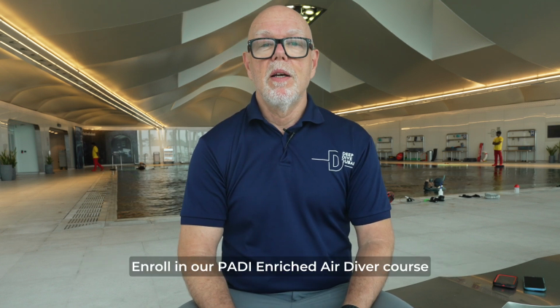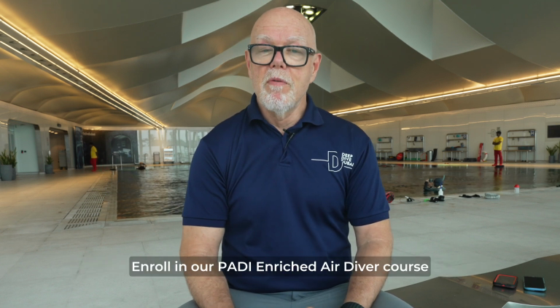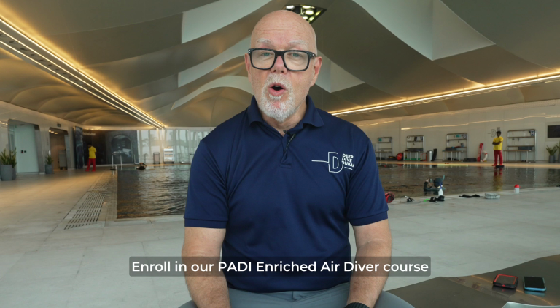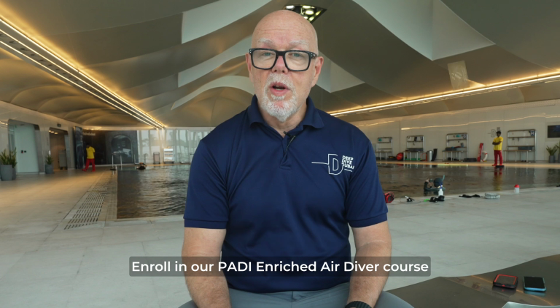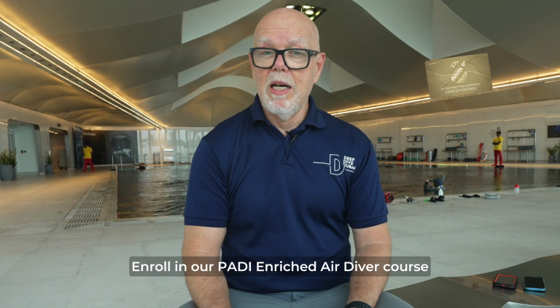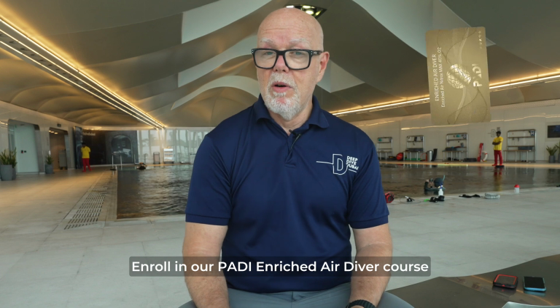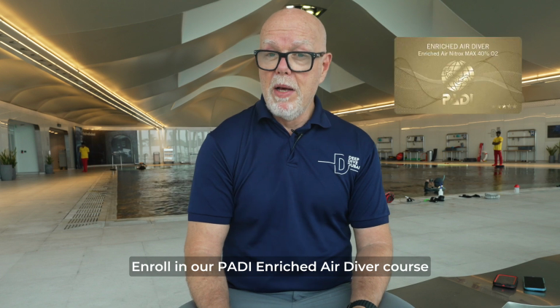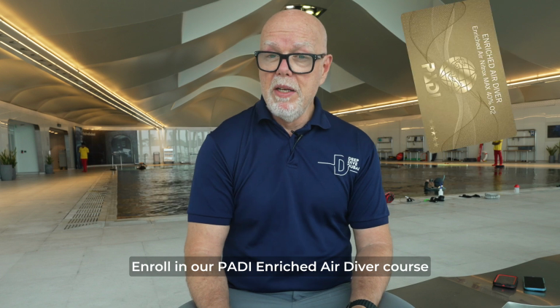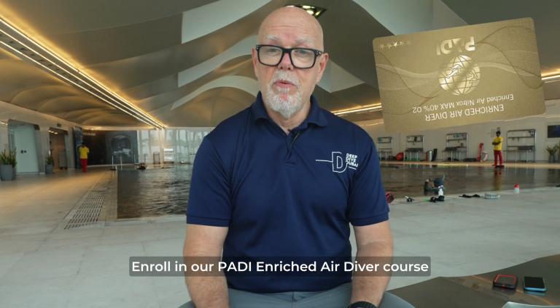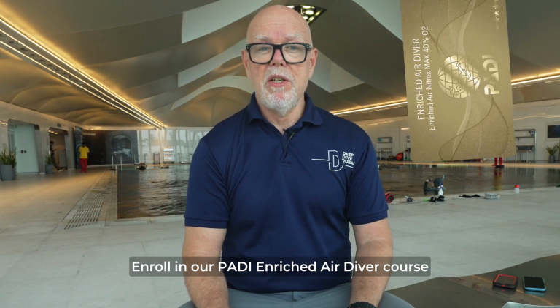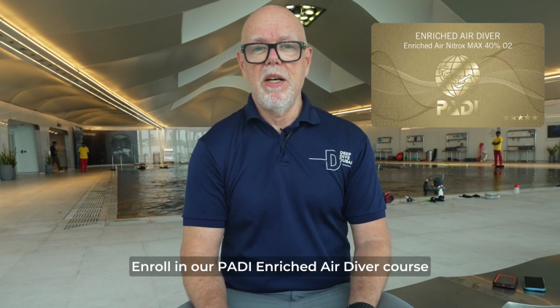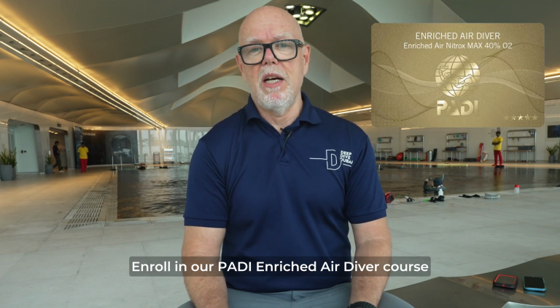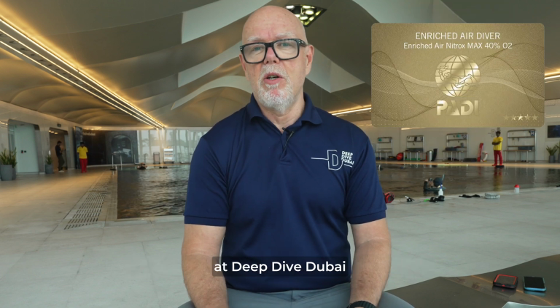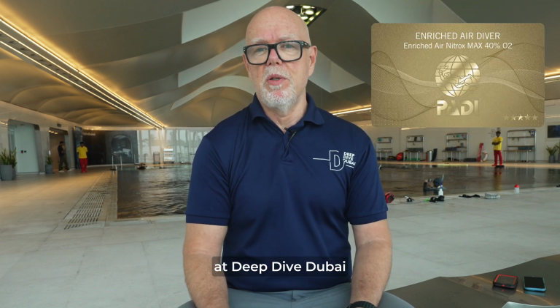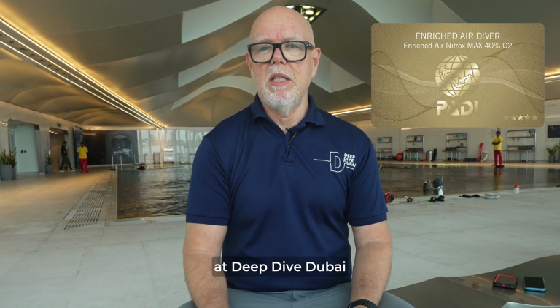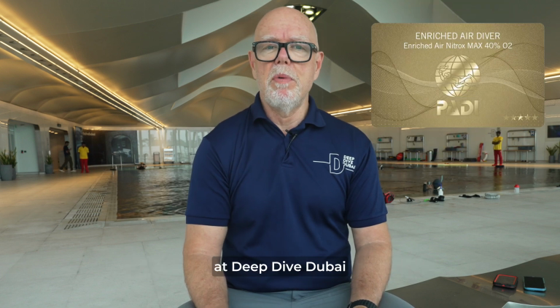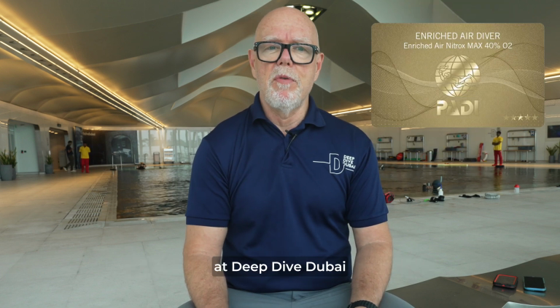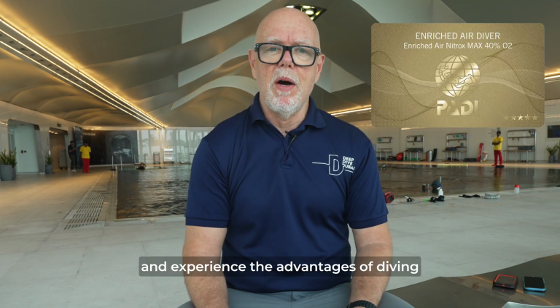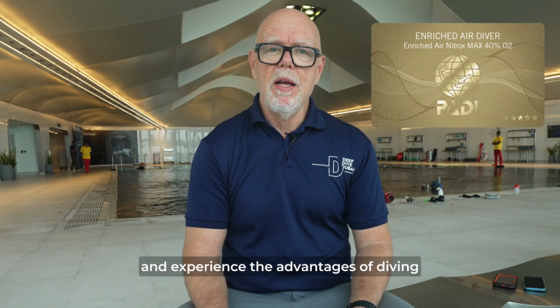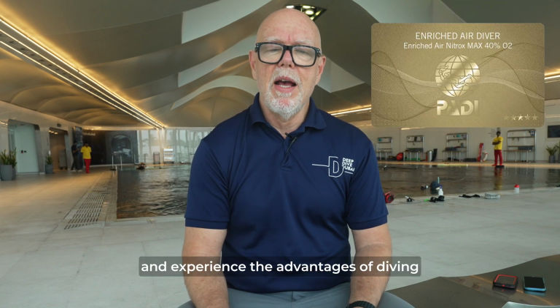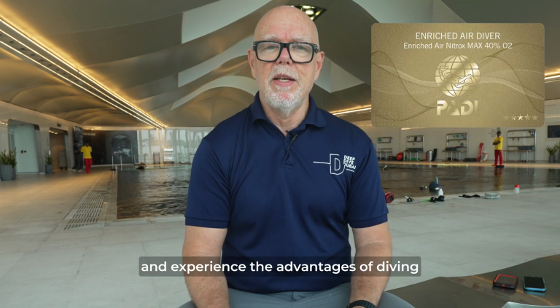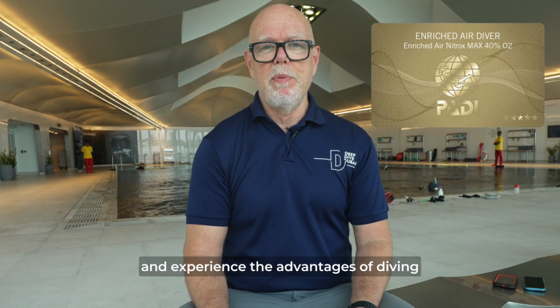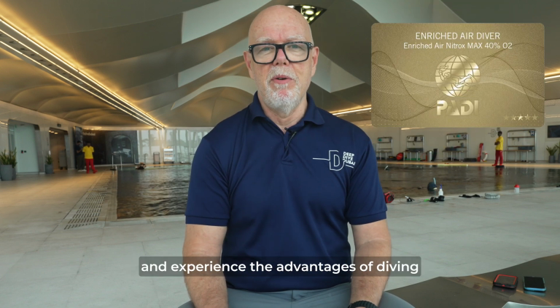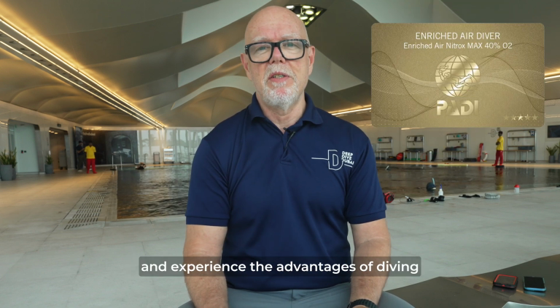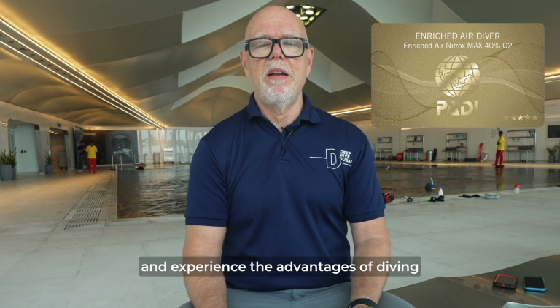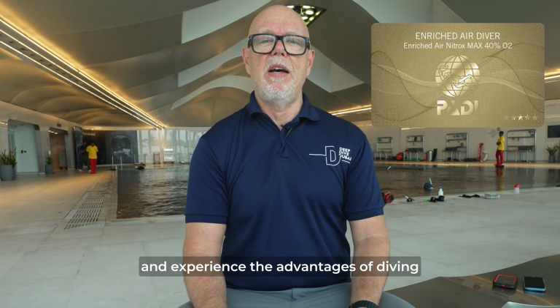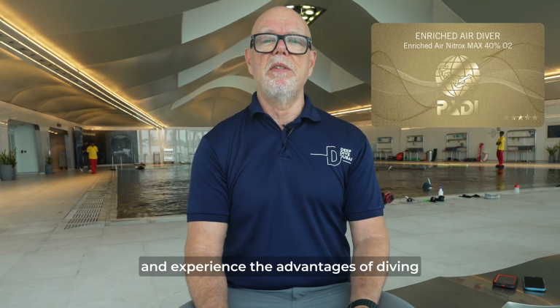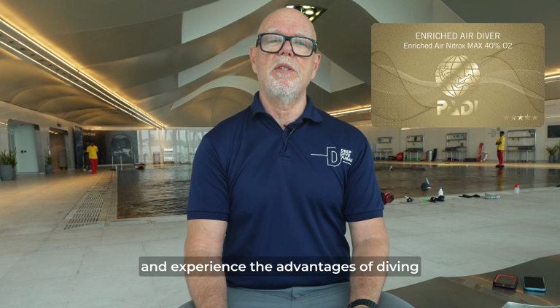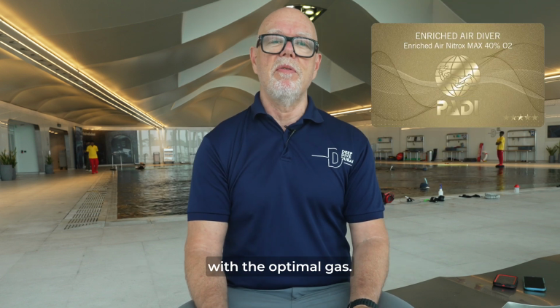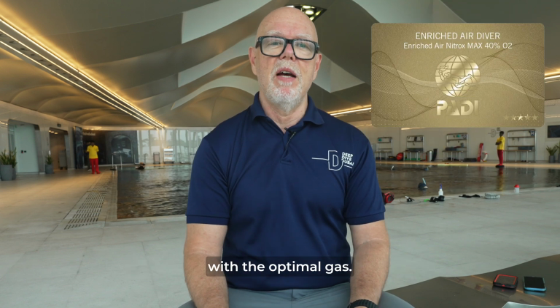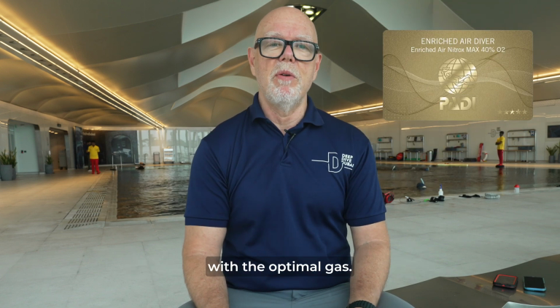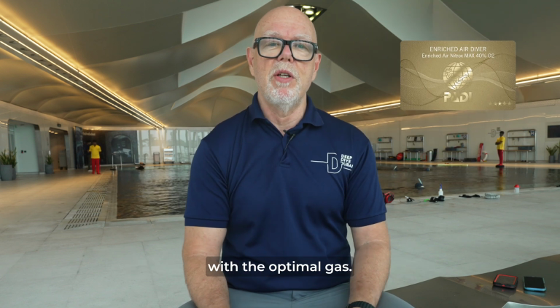Enroll in our PADI Enriched Air Diver course at Deep Dive Dubai and experience the advantages of diving with the optimal gas.